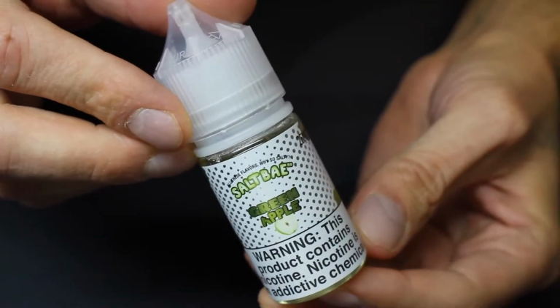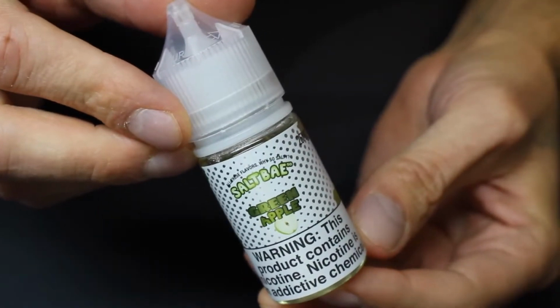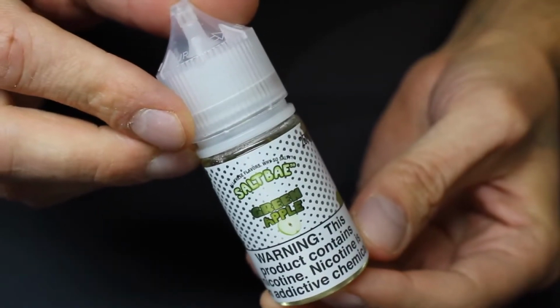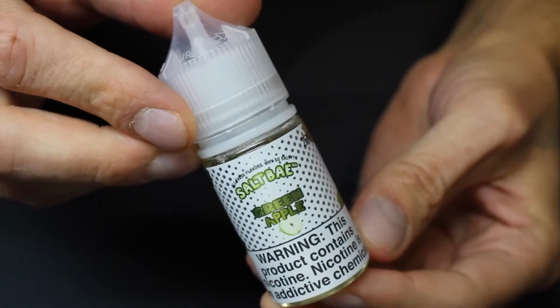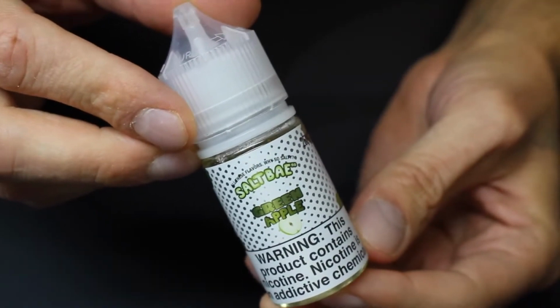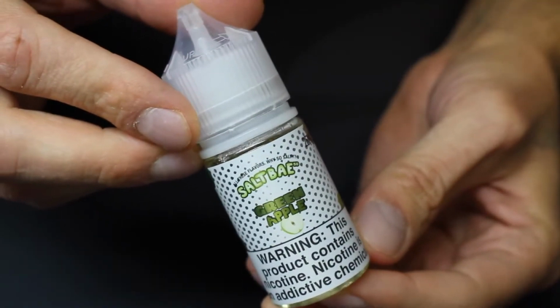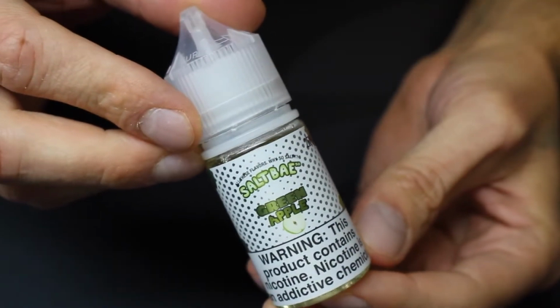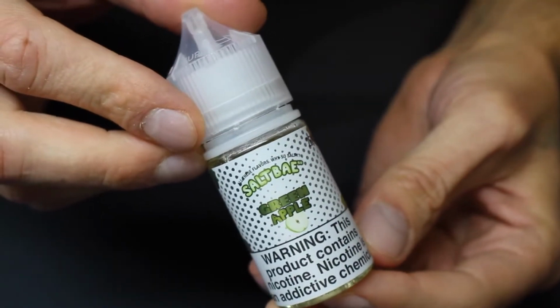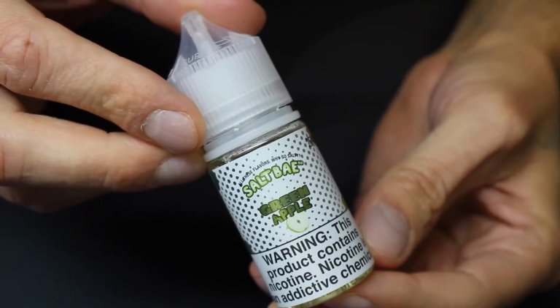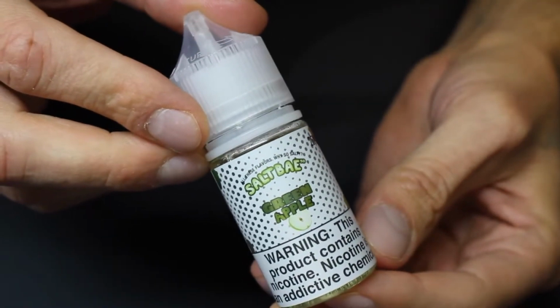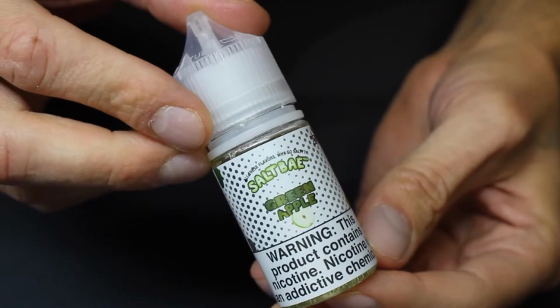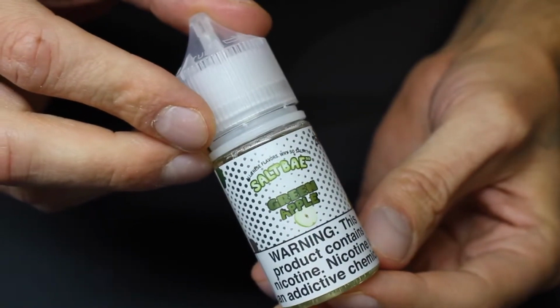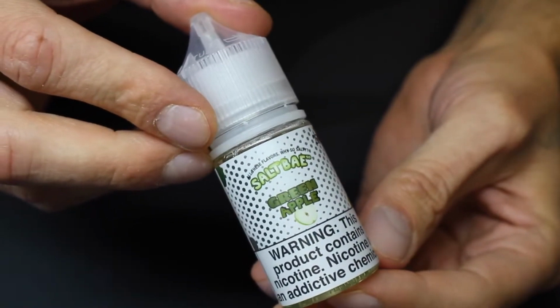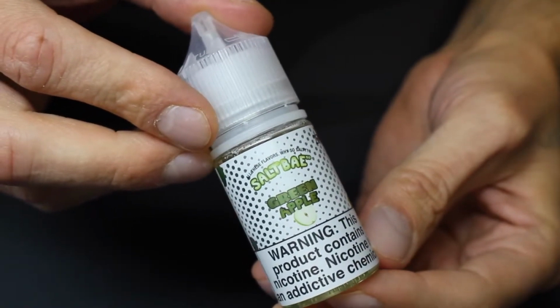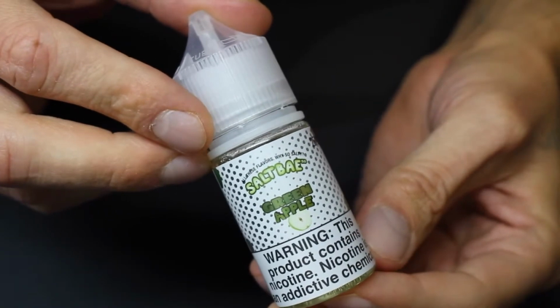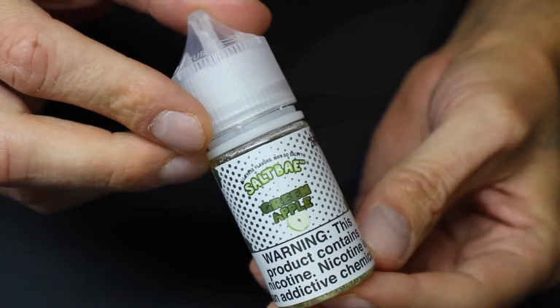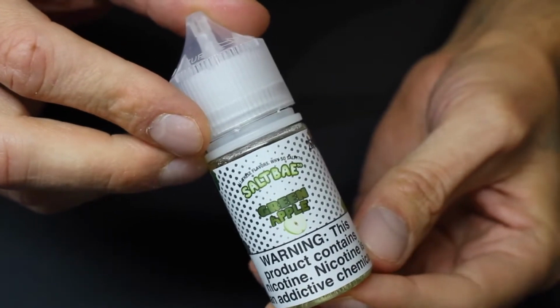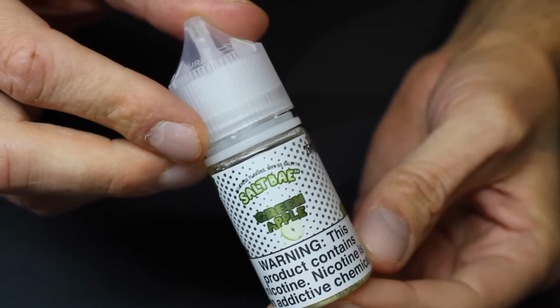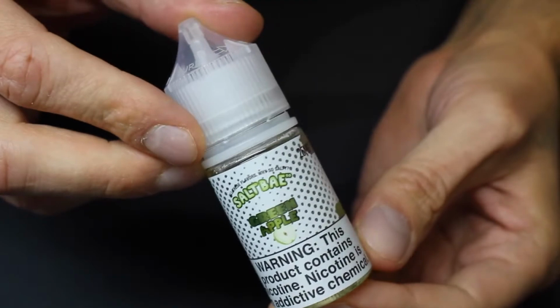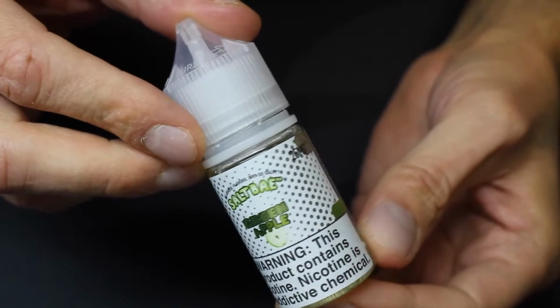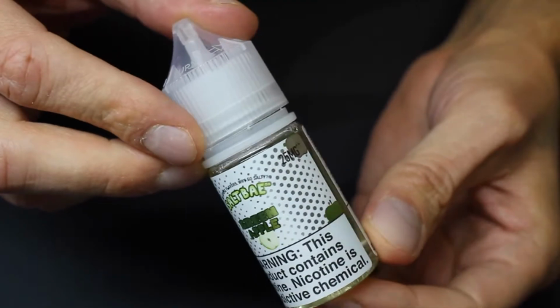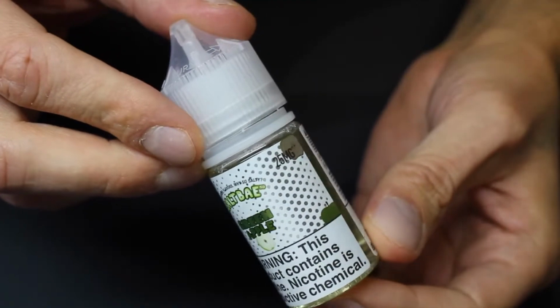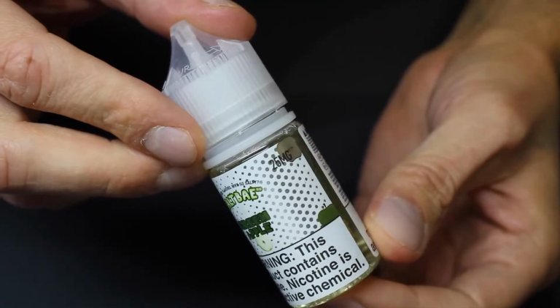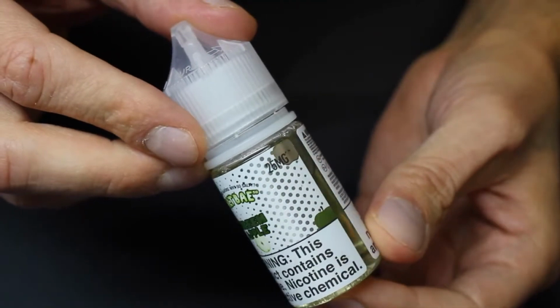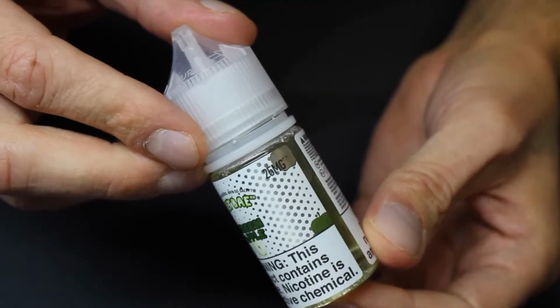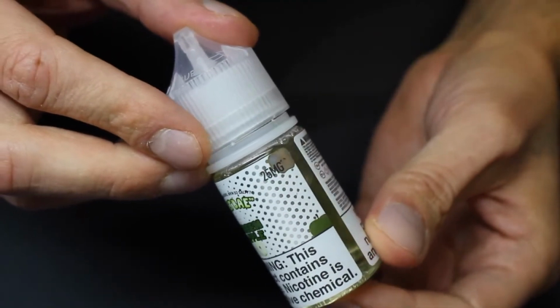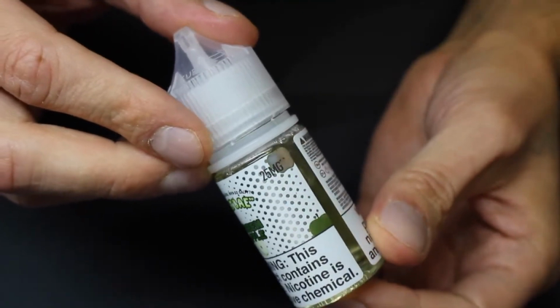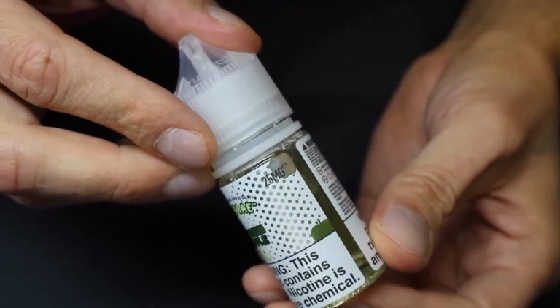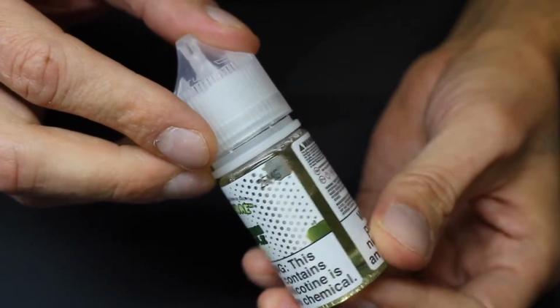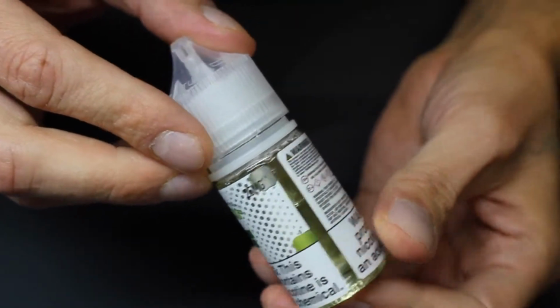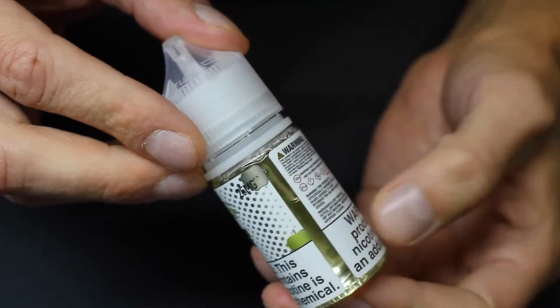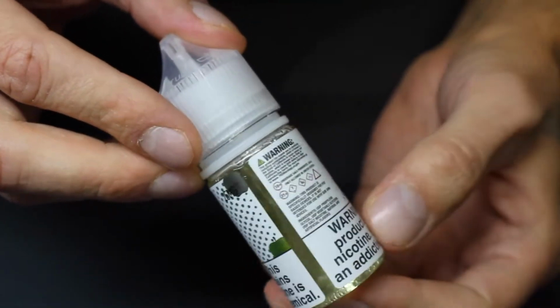Salt Bay 50 describes this as the biggest and the juiciest green apple at your local farmer's market. They say it's a natural and crisp green apple.